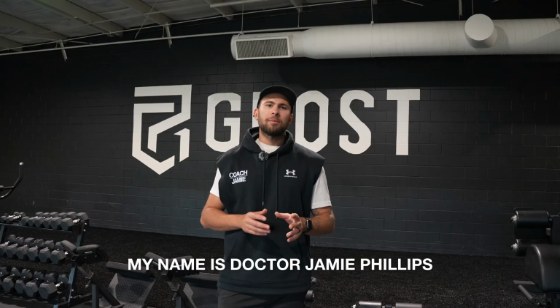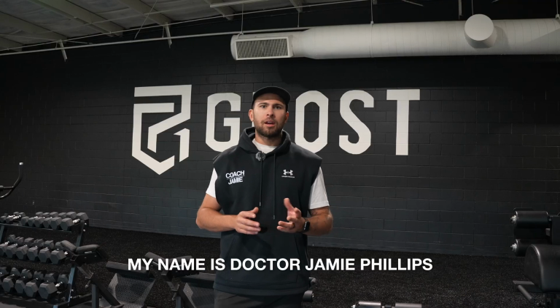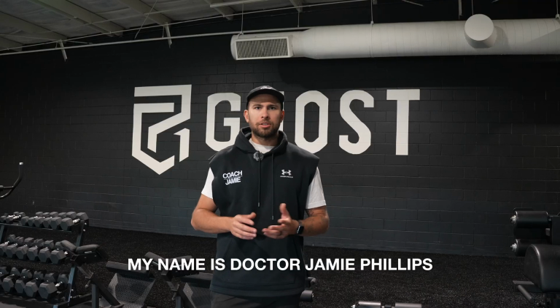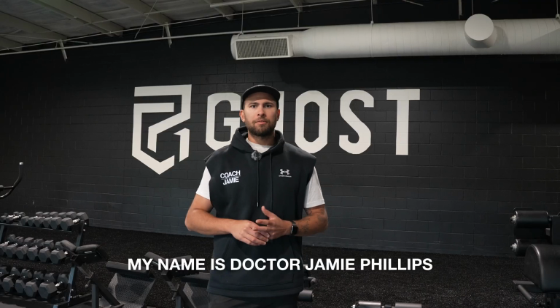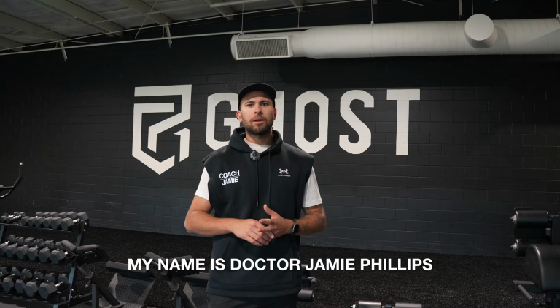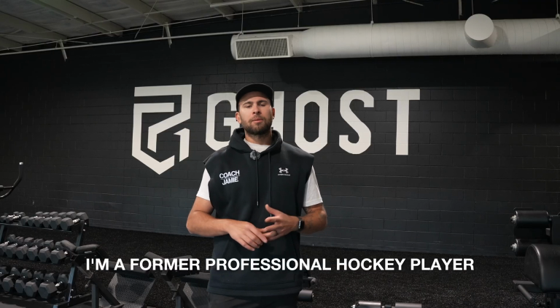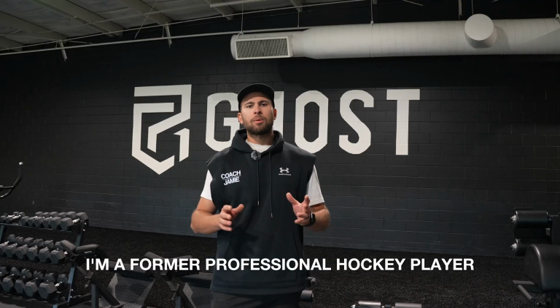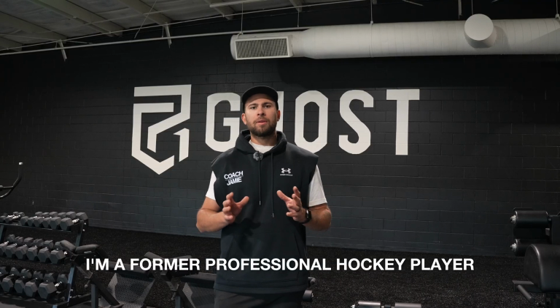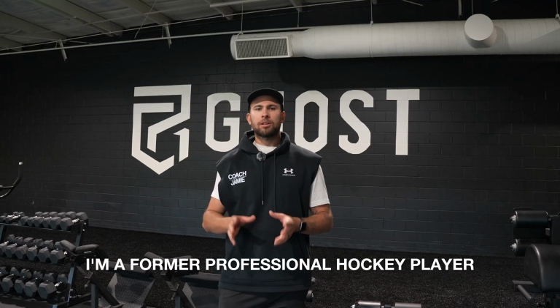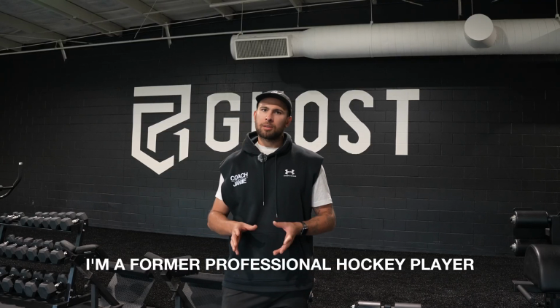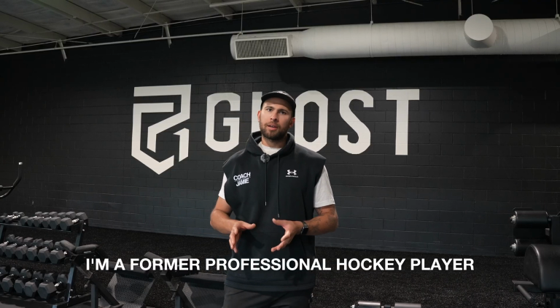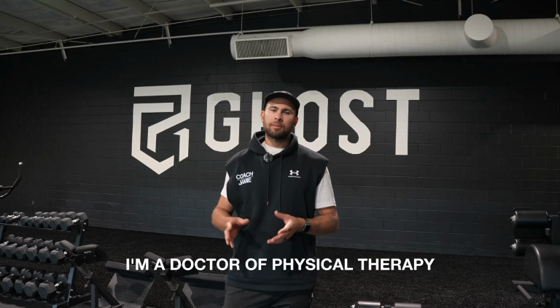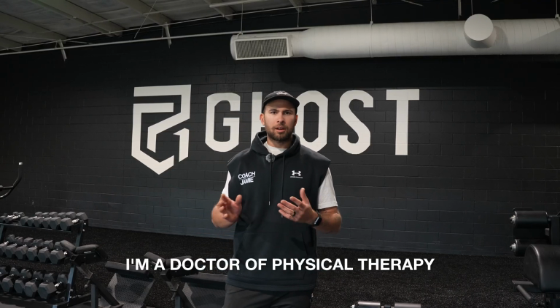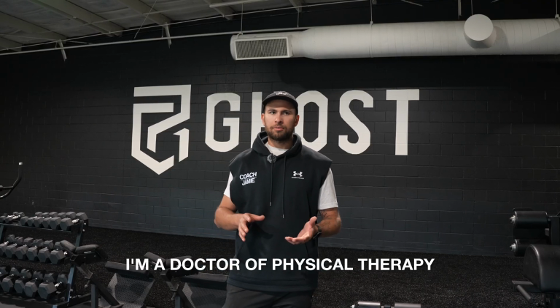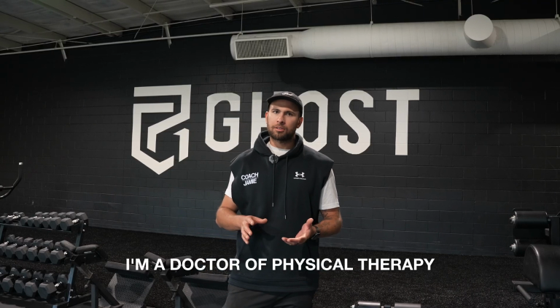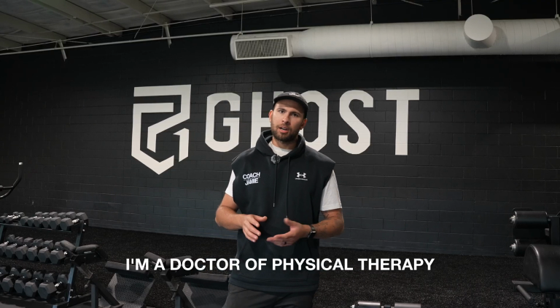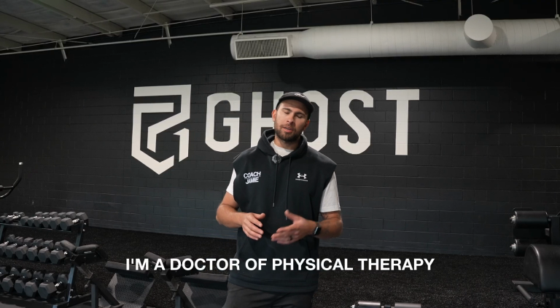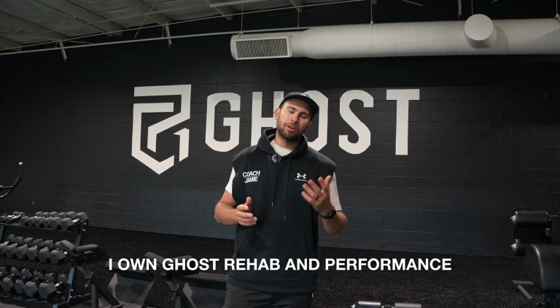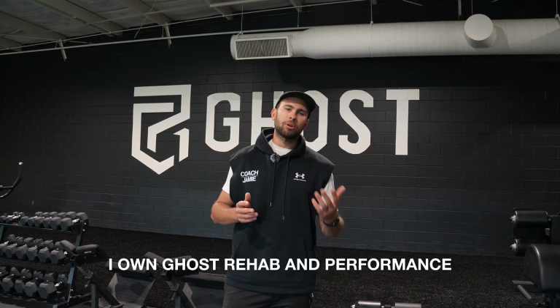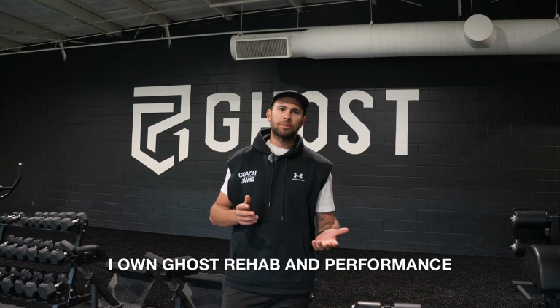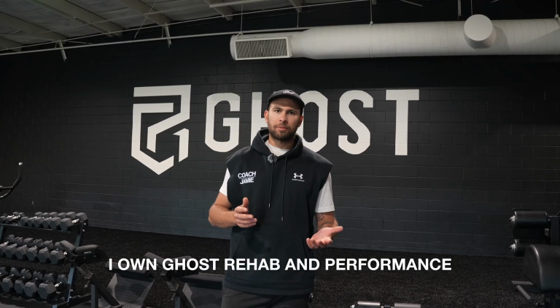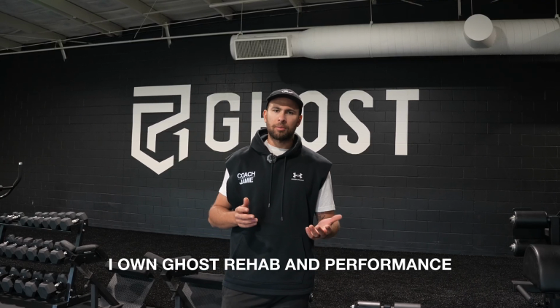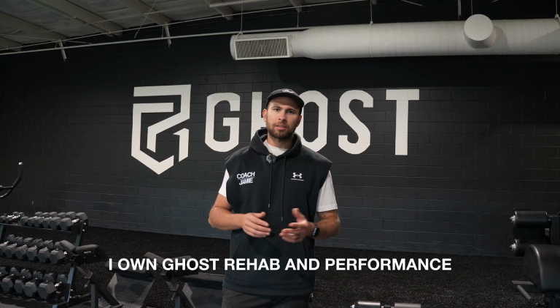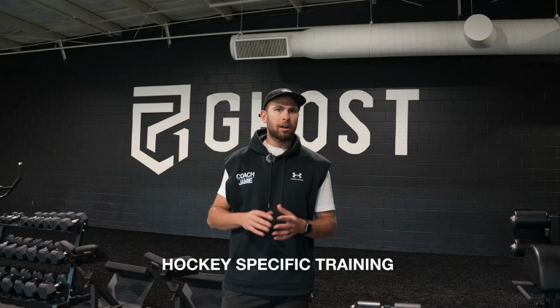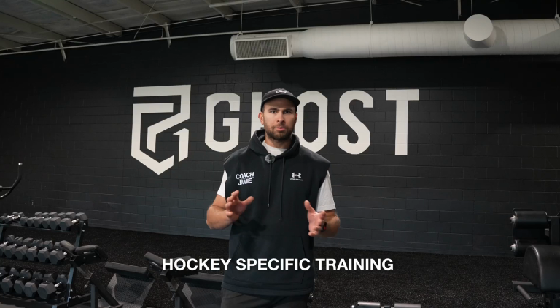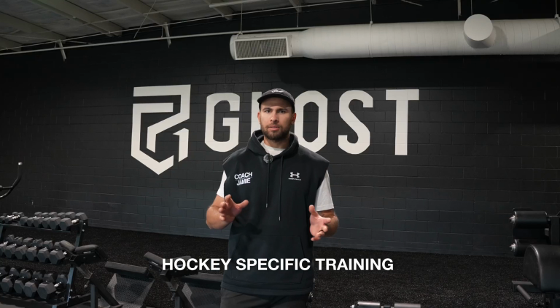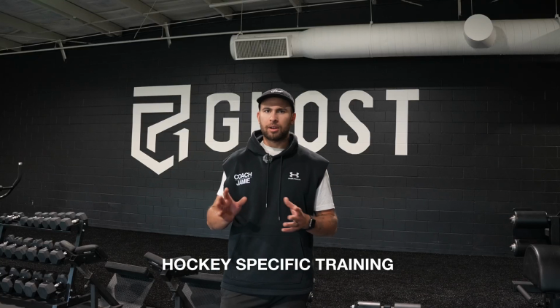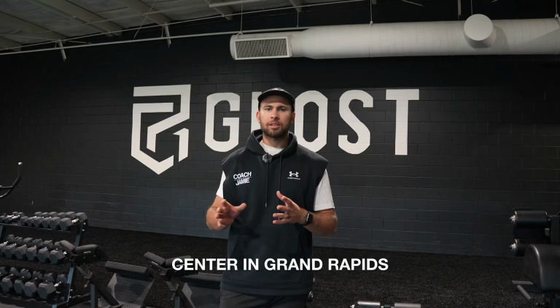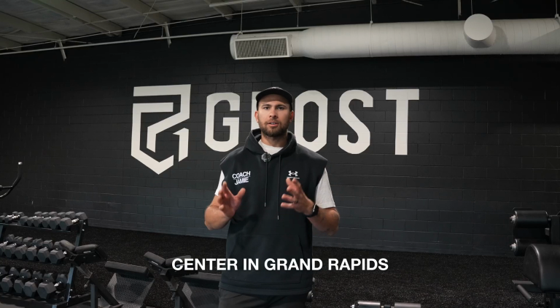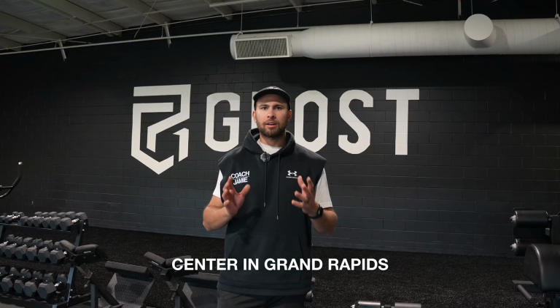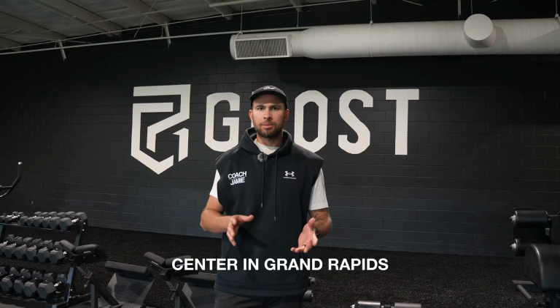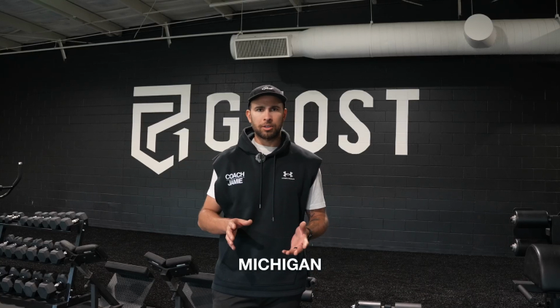My name is Dr. Jamie Phillips, a former professional hockey player. I'm a doctor of physical therapy. I own Ghost Rehab Performance Hockey Specific Training Center in Grand Rapids, Michigan.